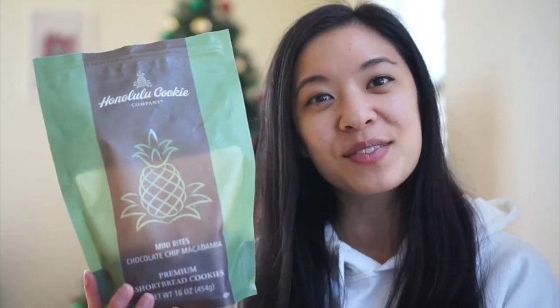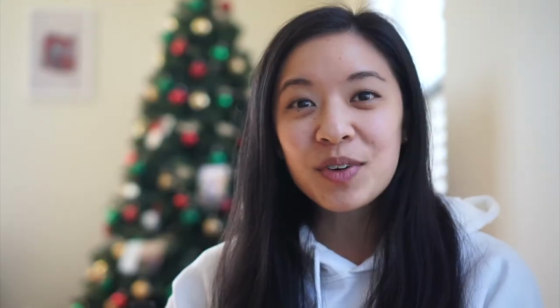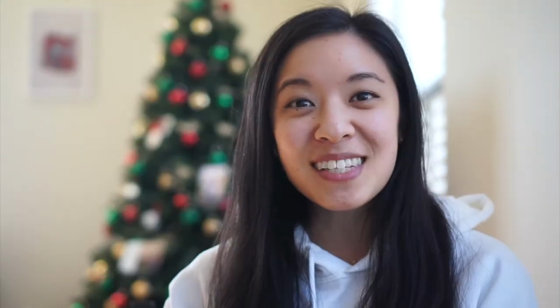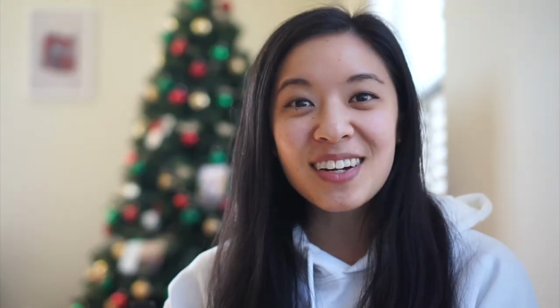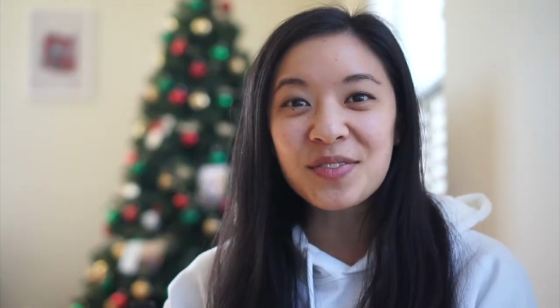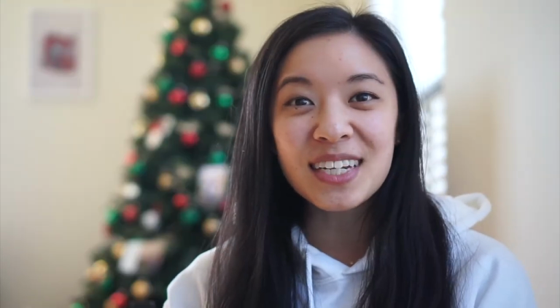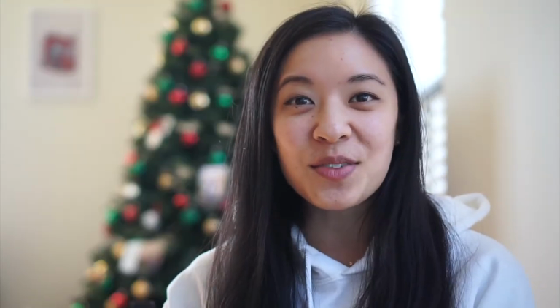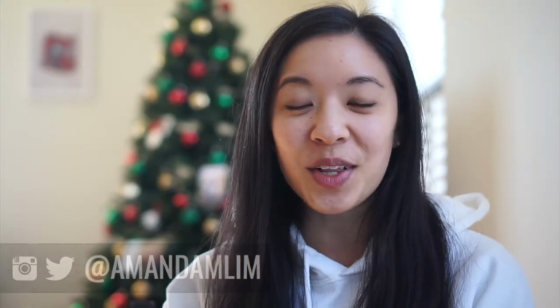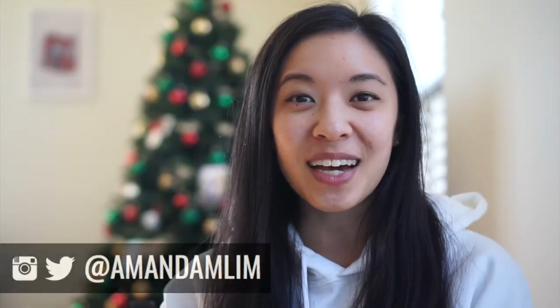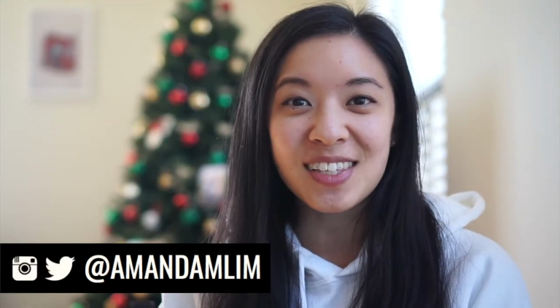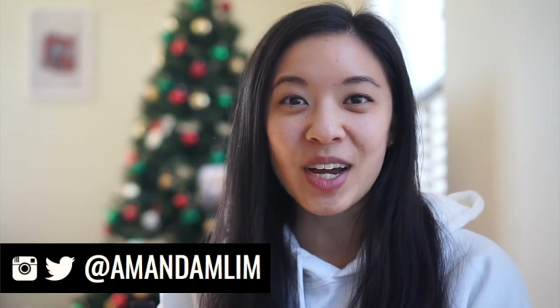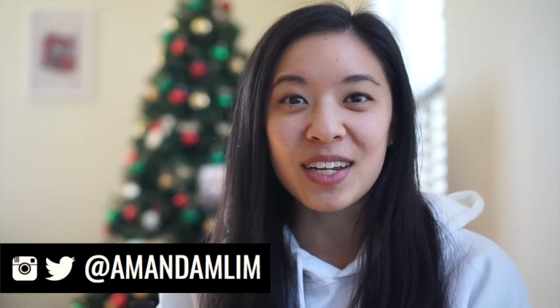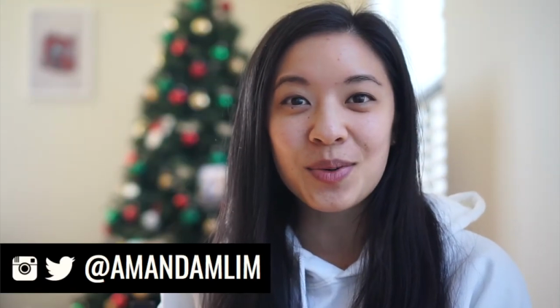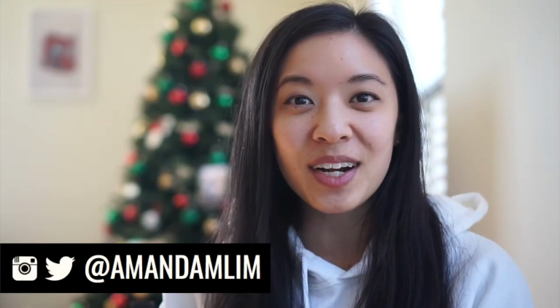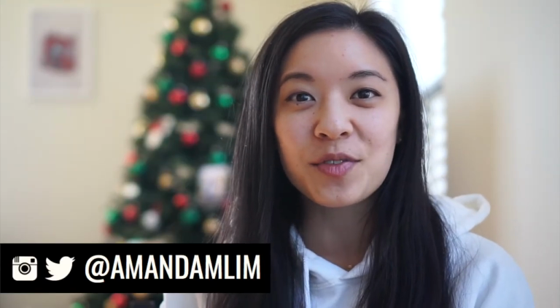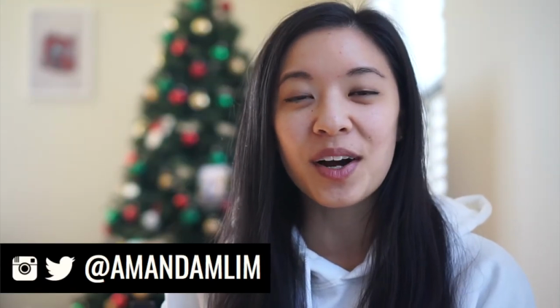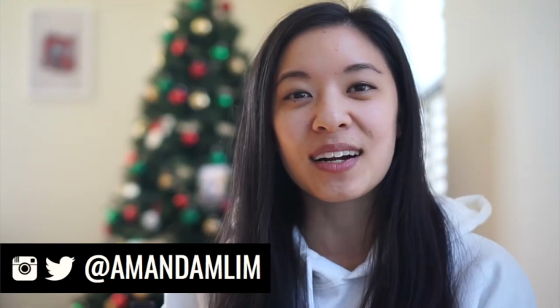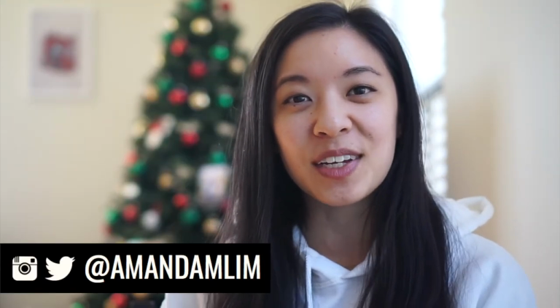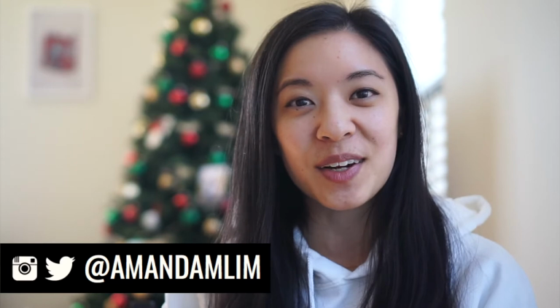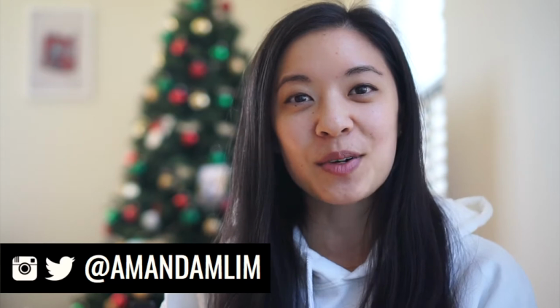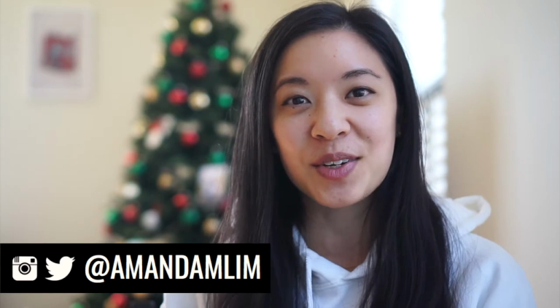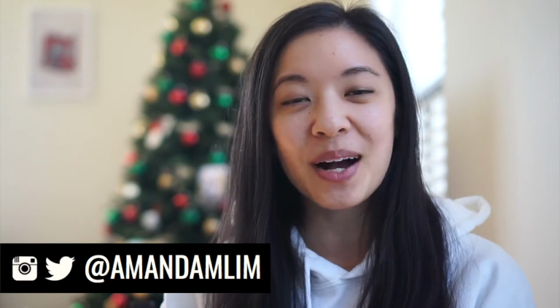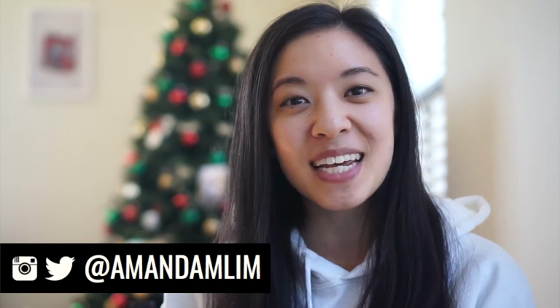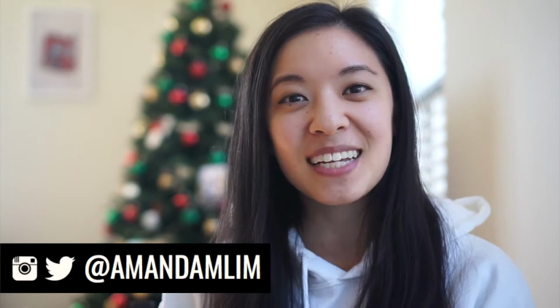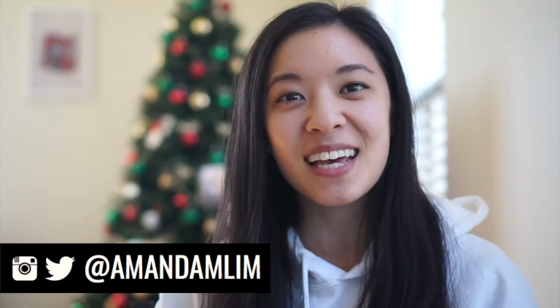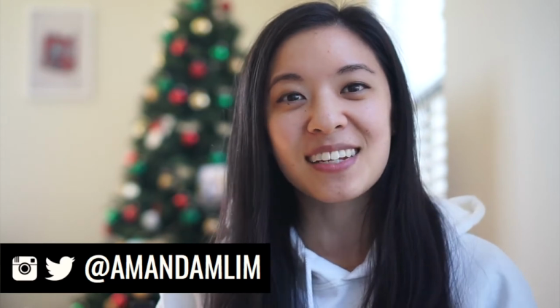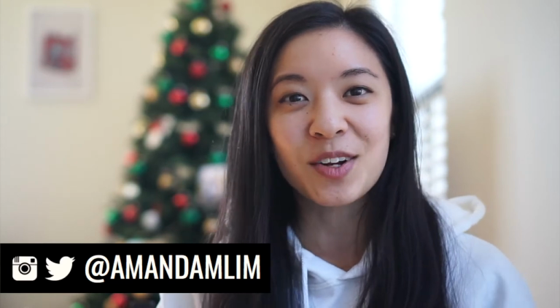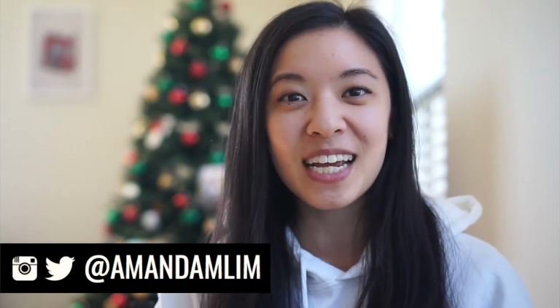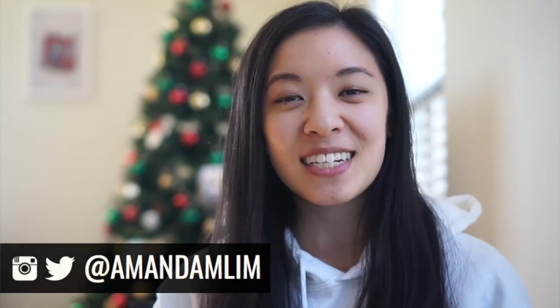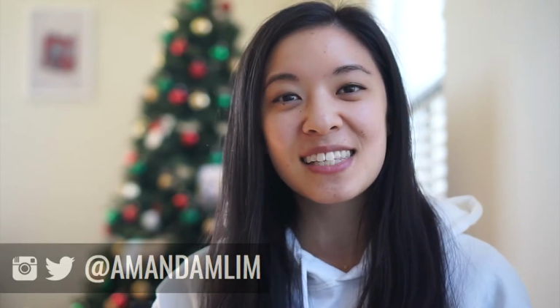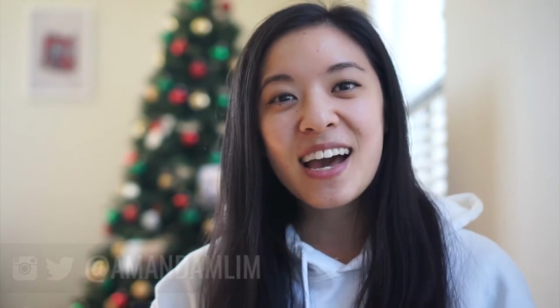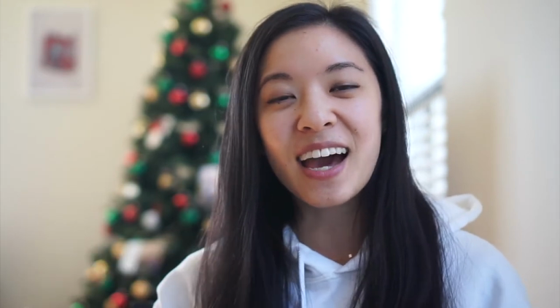Before we get started, don't forget to follow me on Instagram and Twitter for video review updates and notifications.